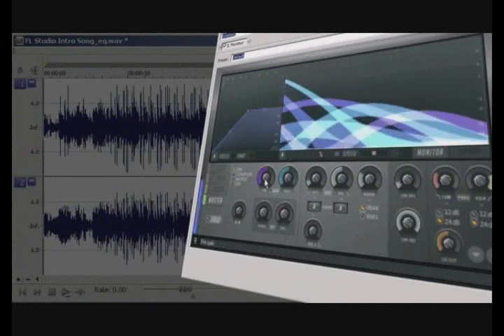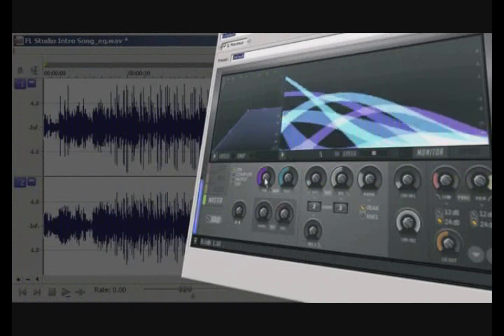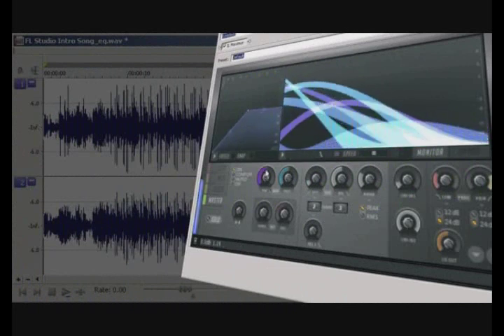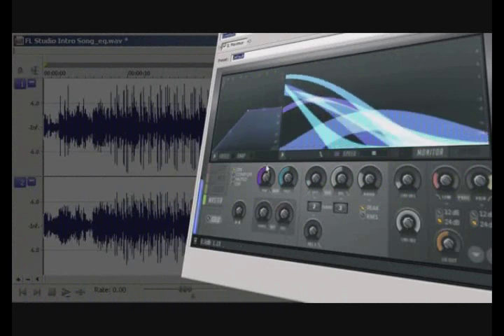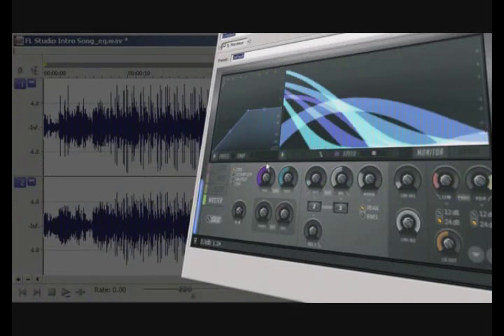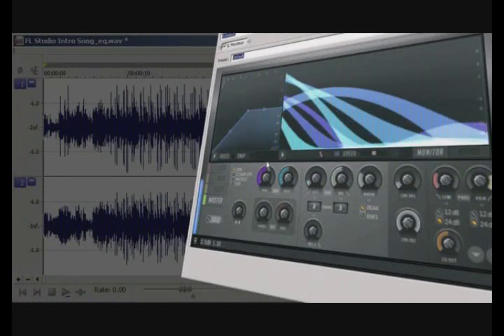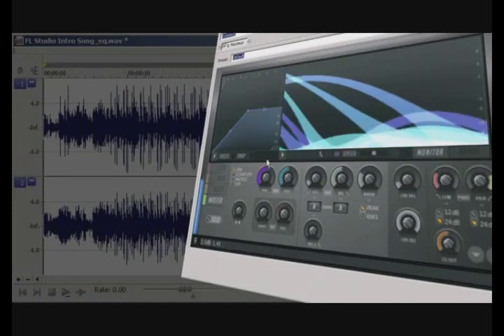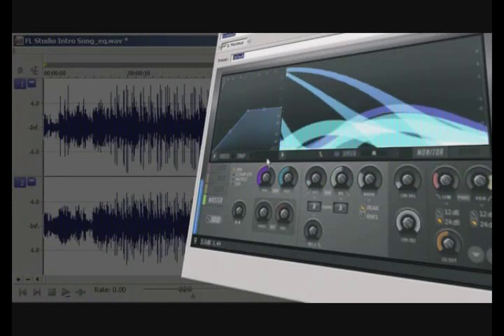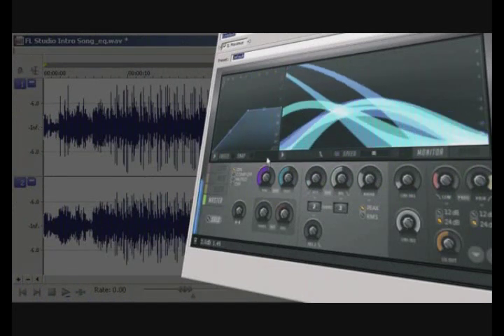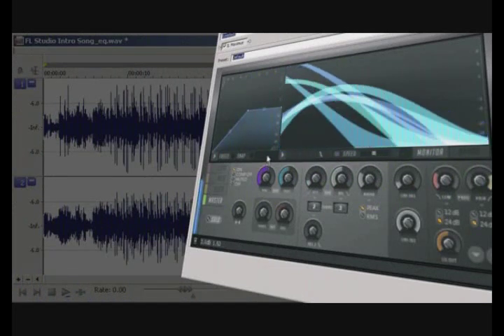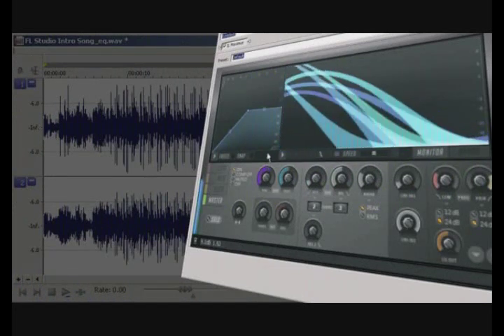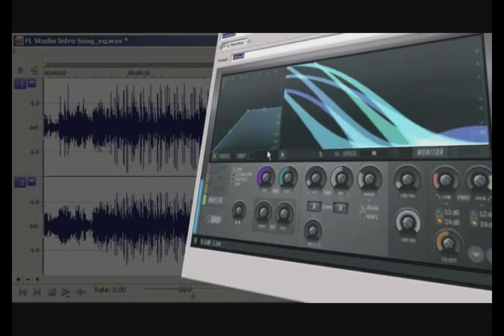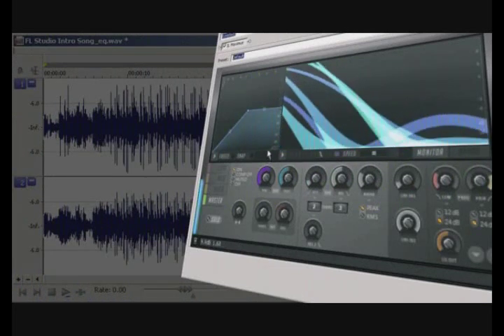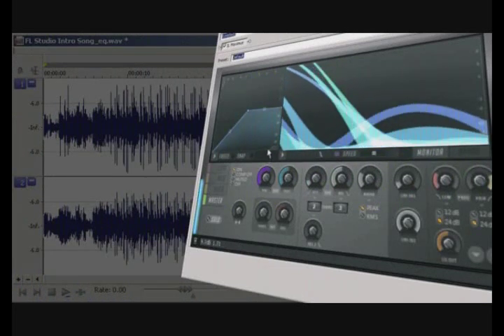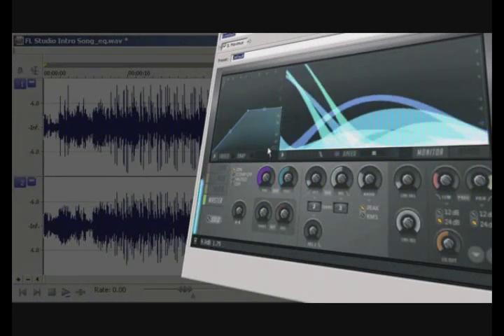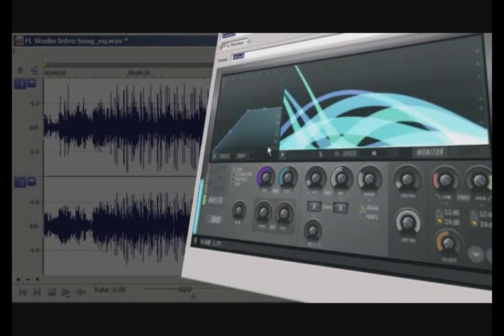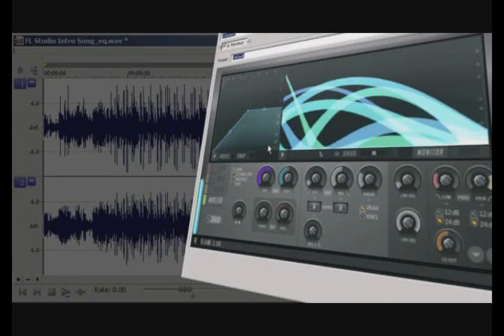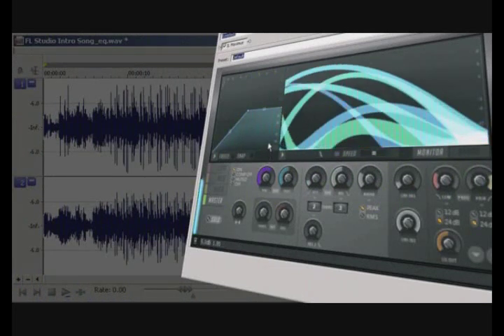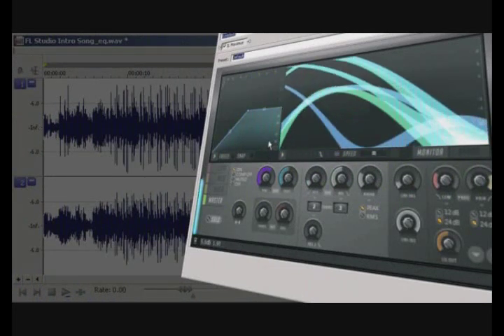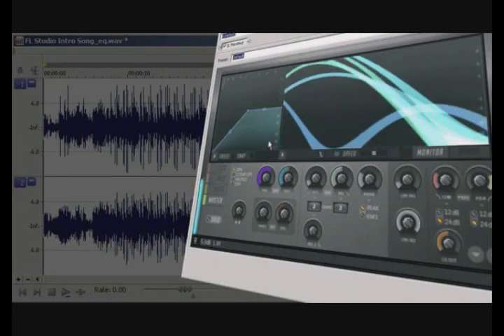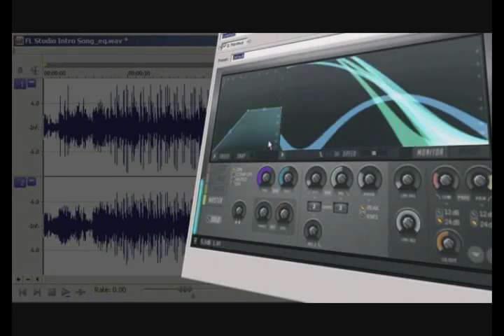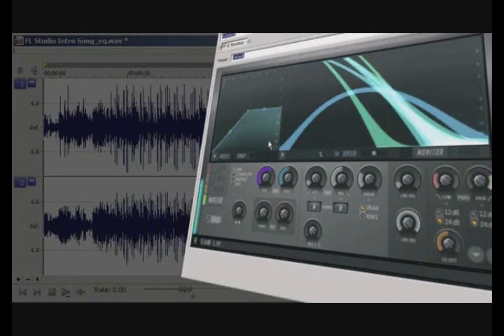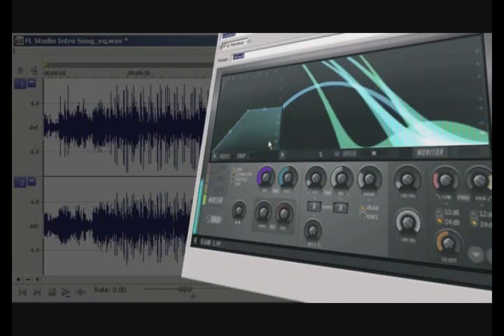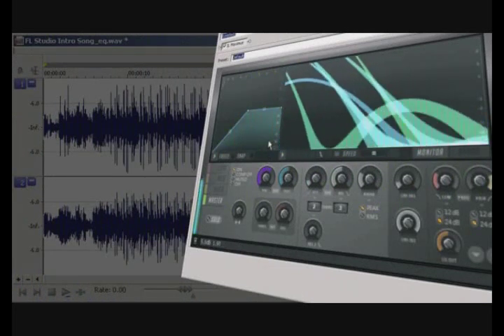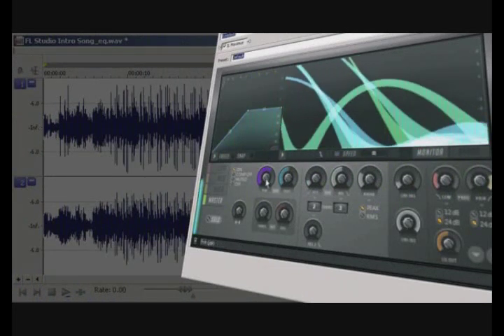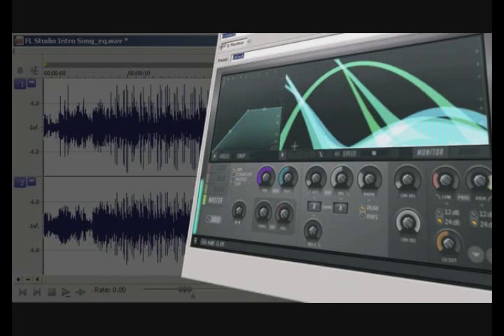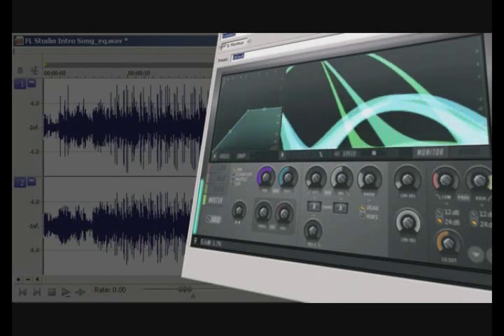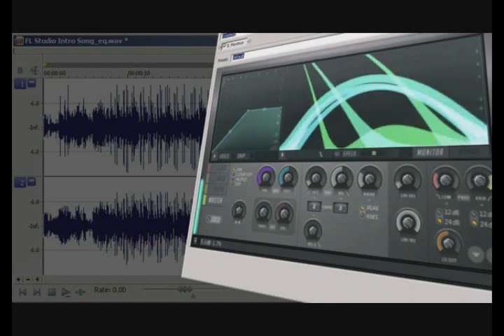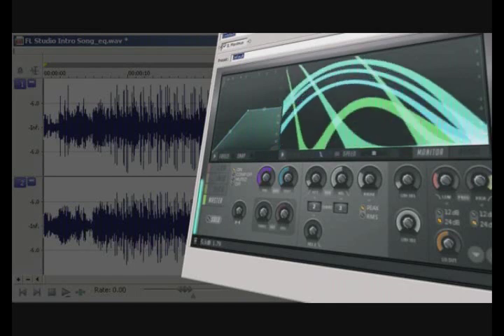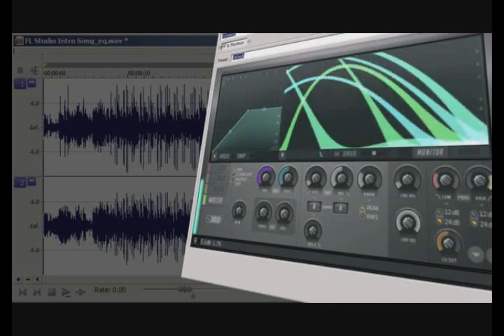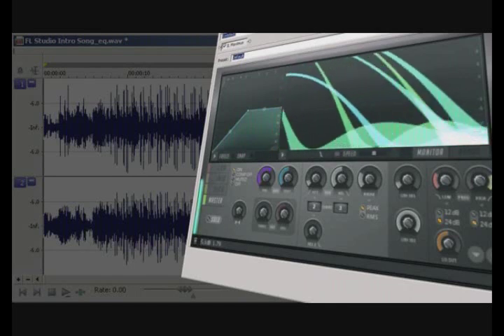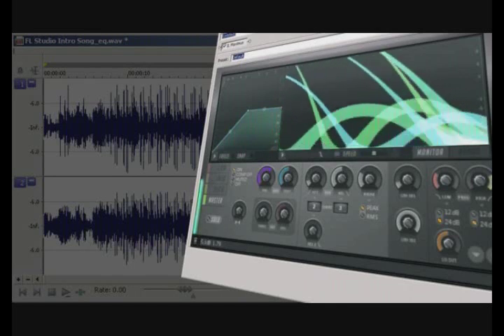Right away, you can hear the difference in the track. It has more oomph and overall loudness to it.